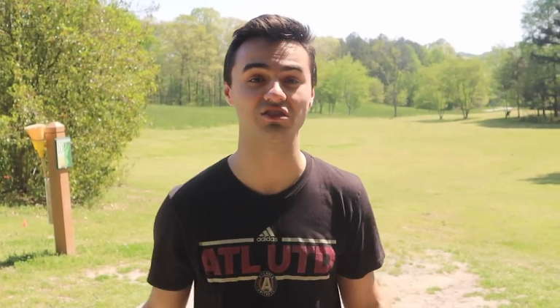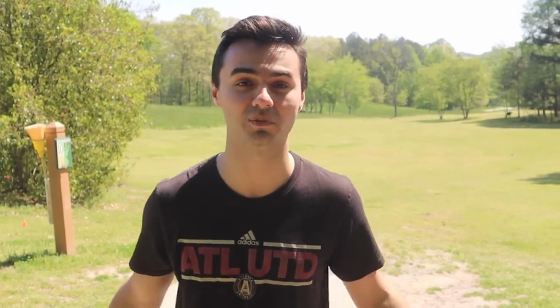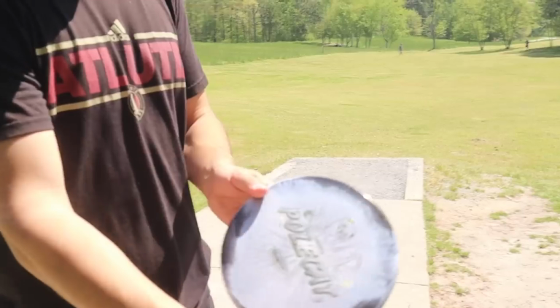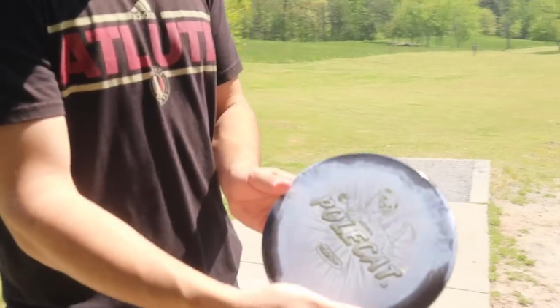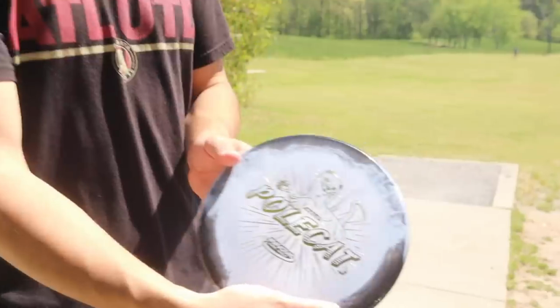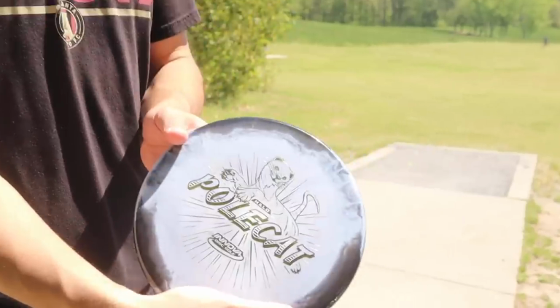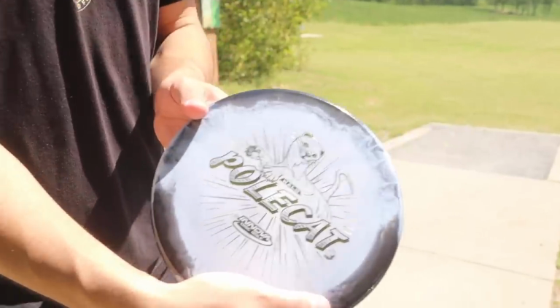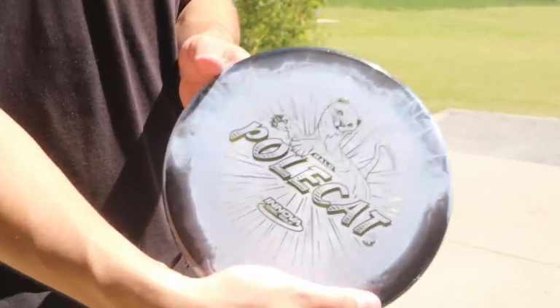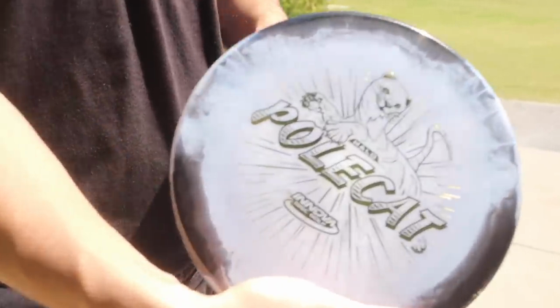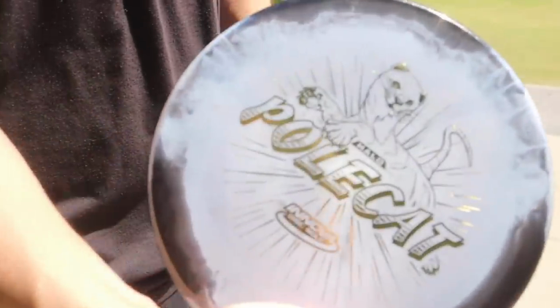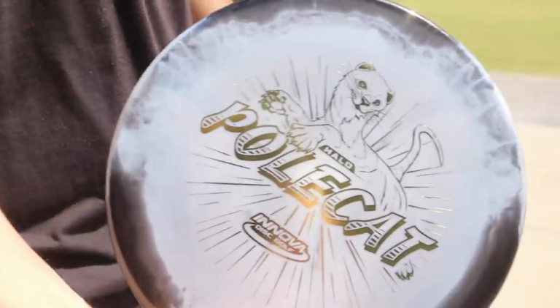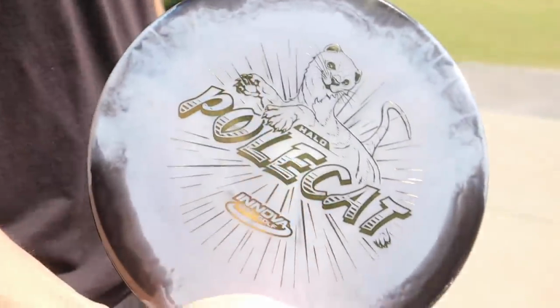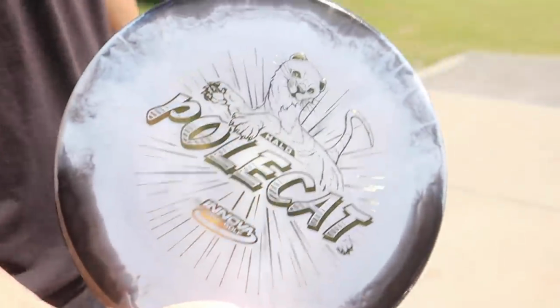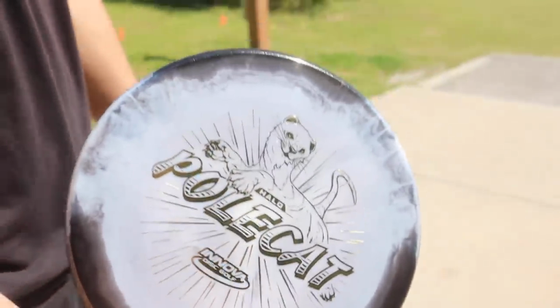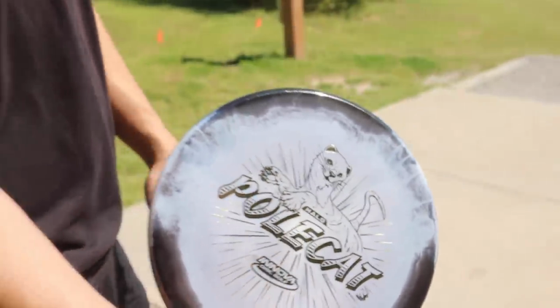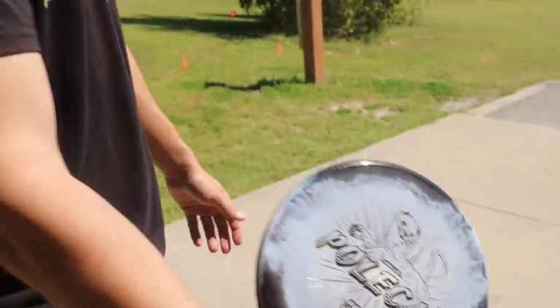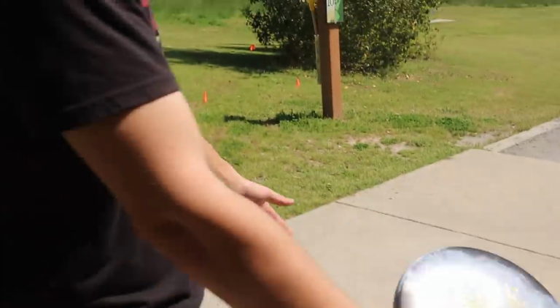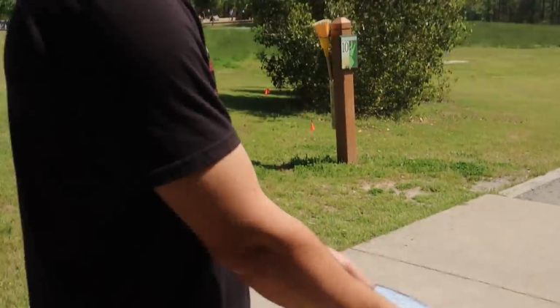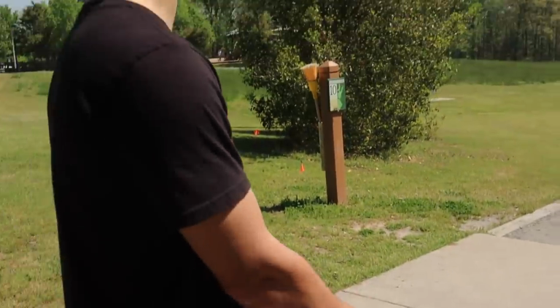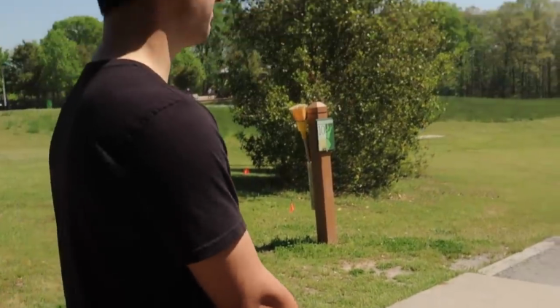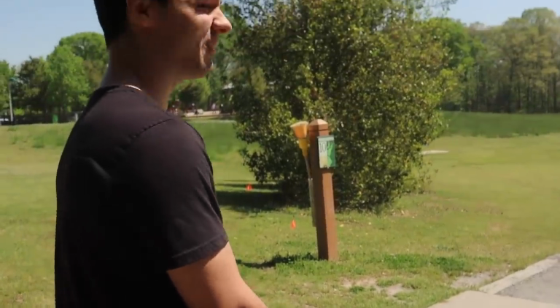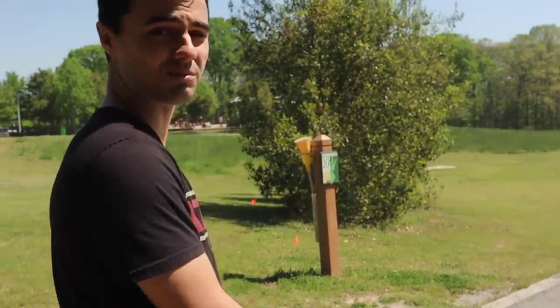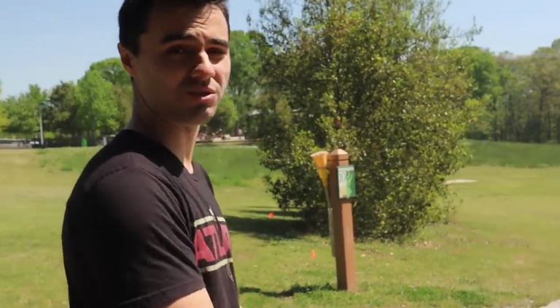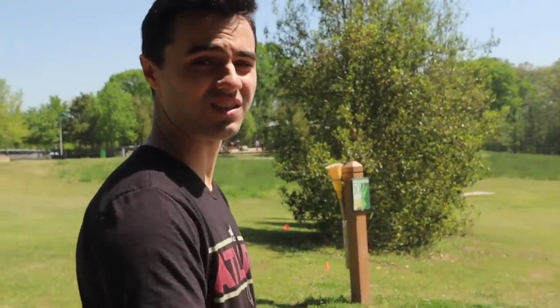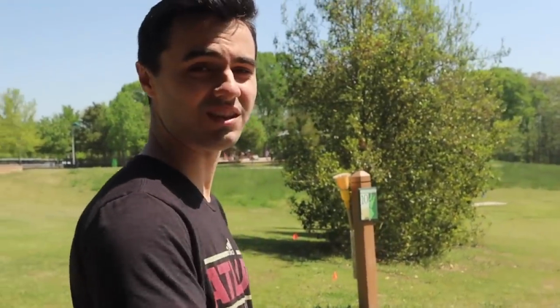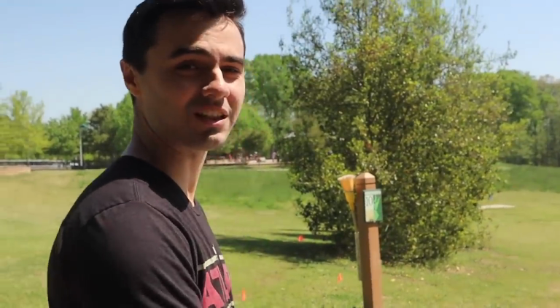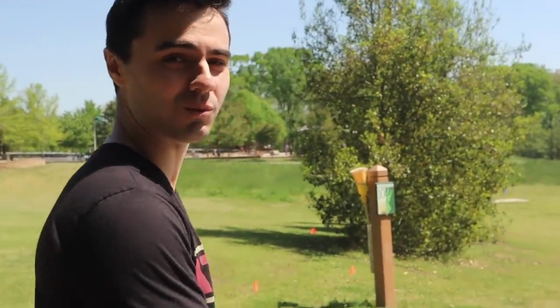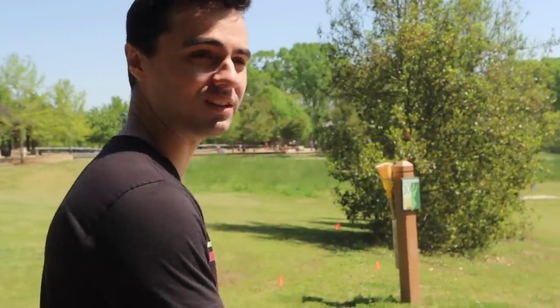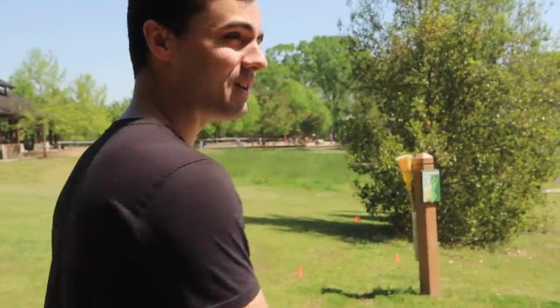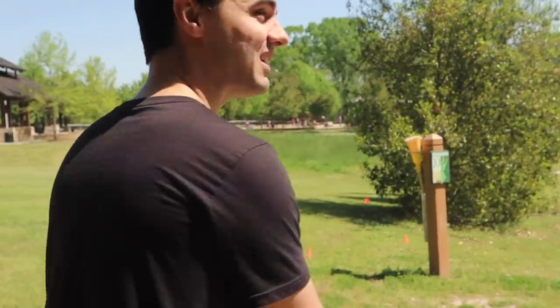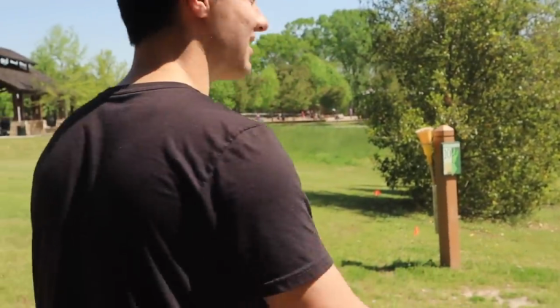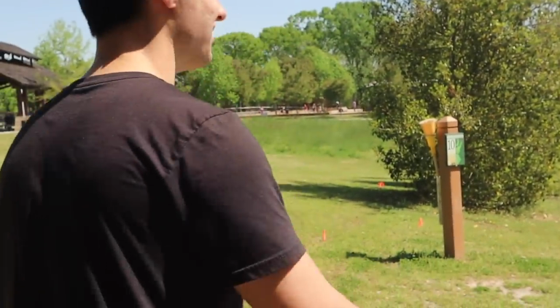So let's jump right in. All right guys, so we're going to start out just throwing it flat here at Little Mulberry Hole 10, give it some juice, and see what this one-speed disc can do.